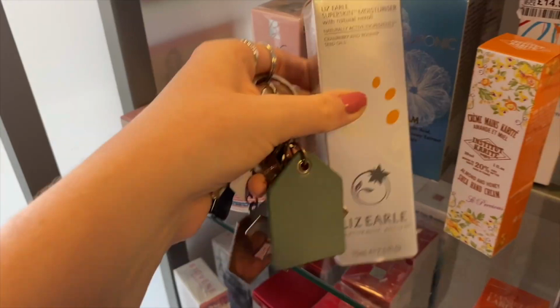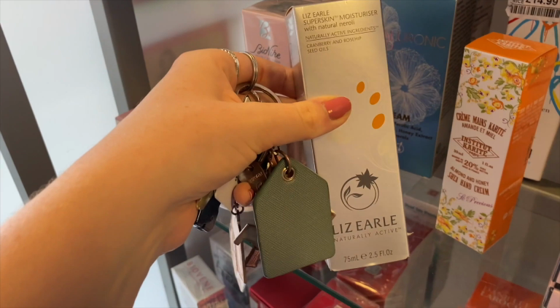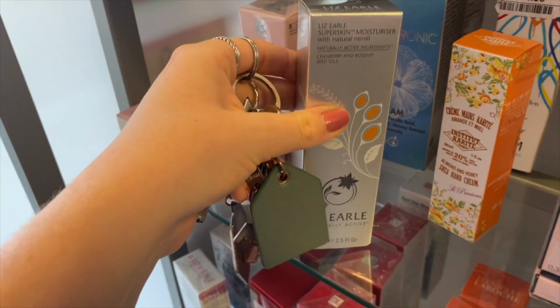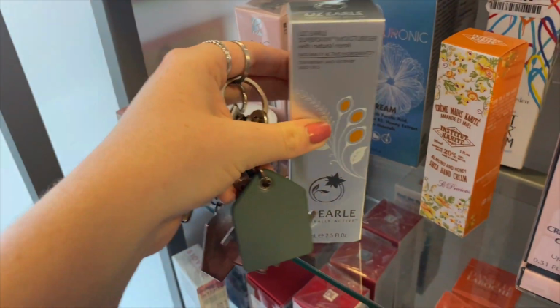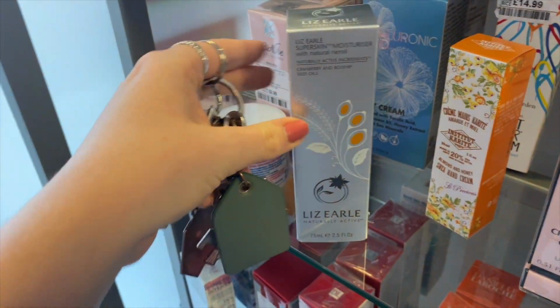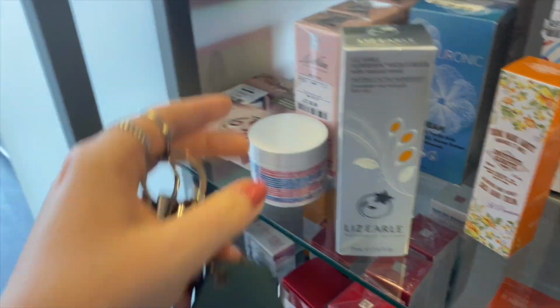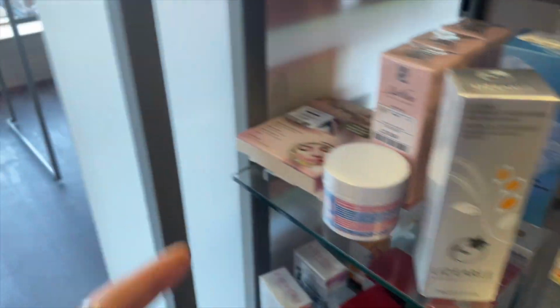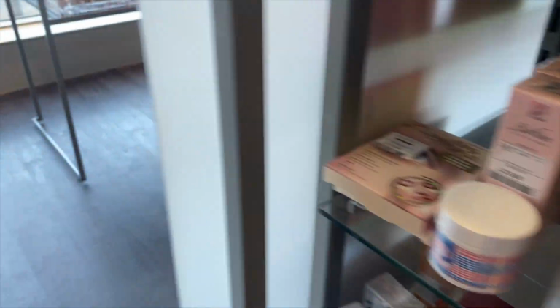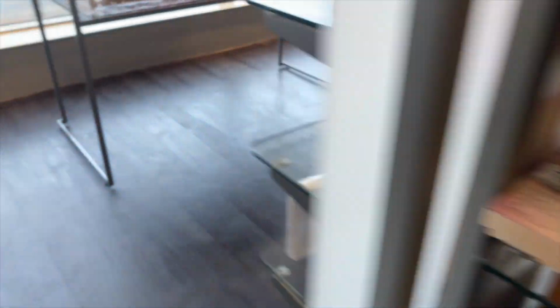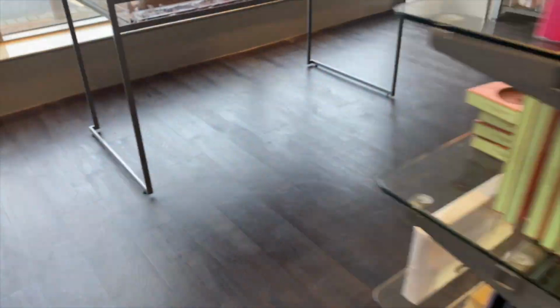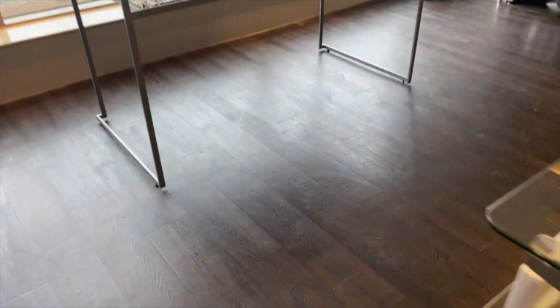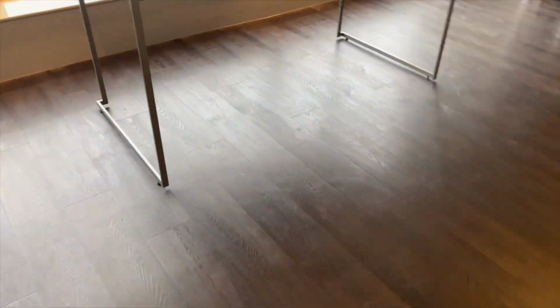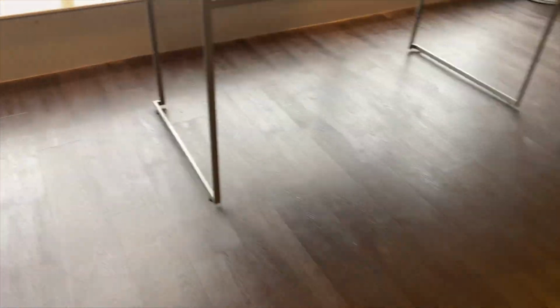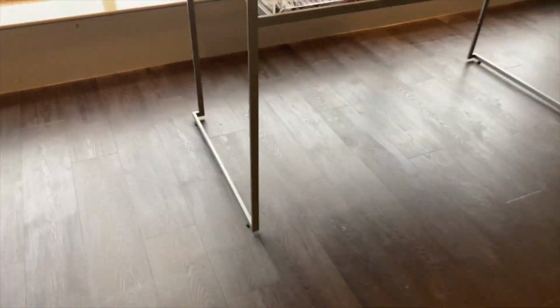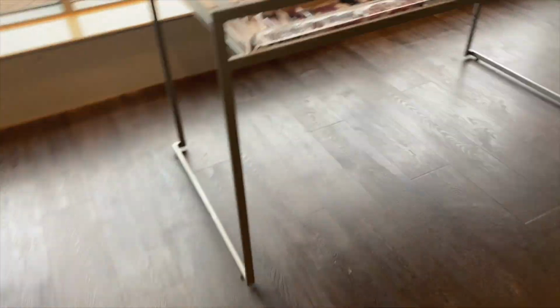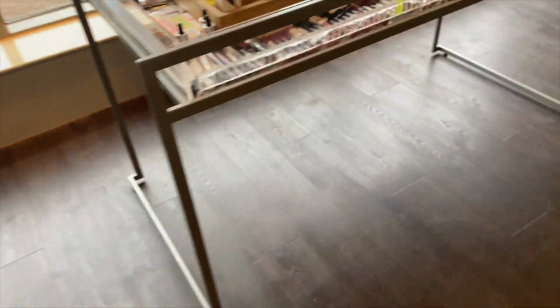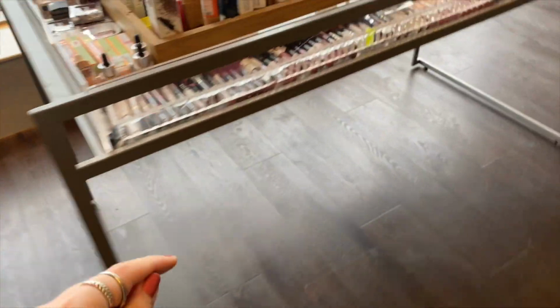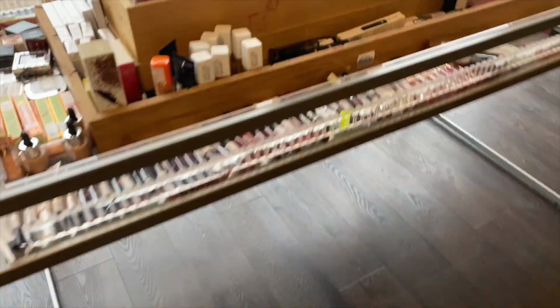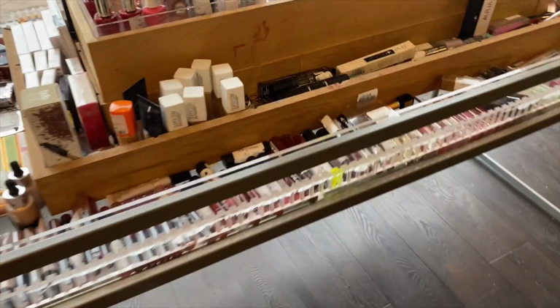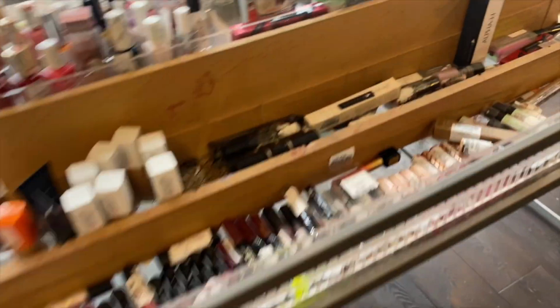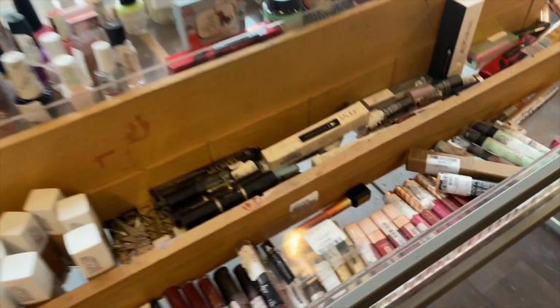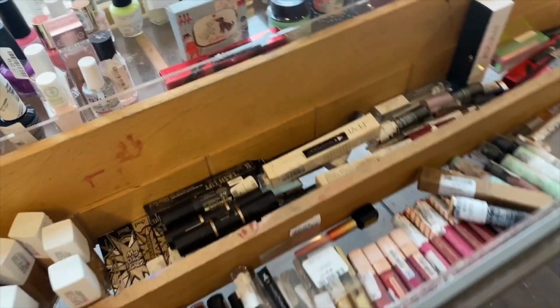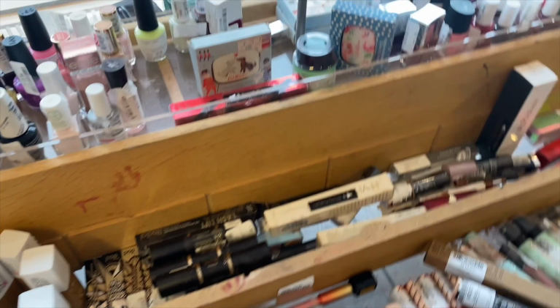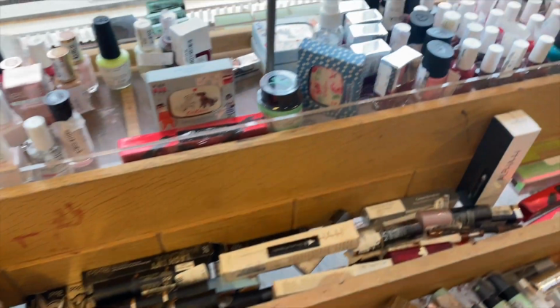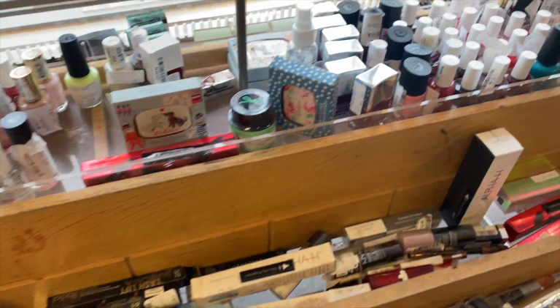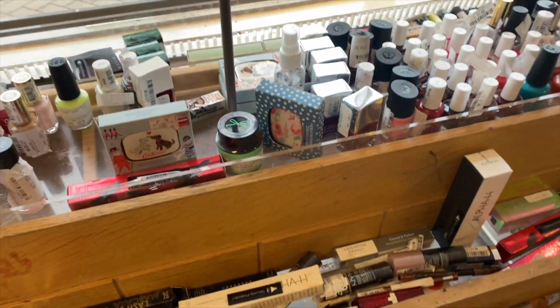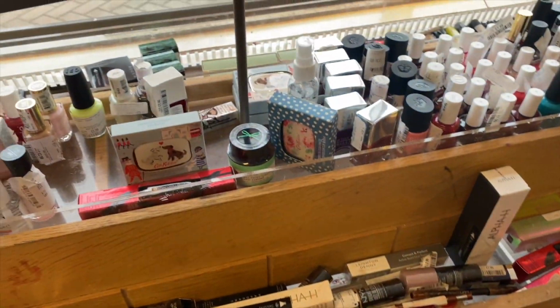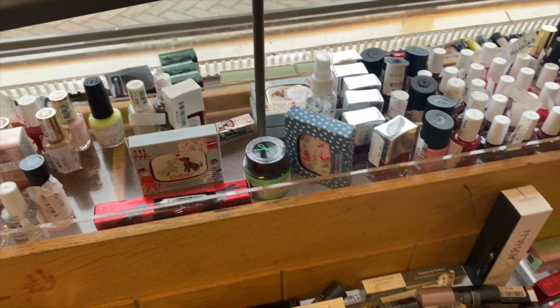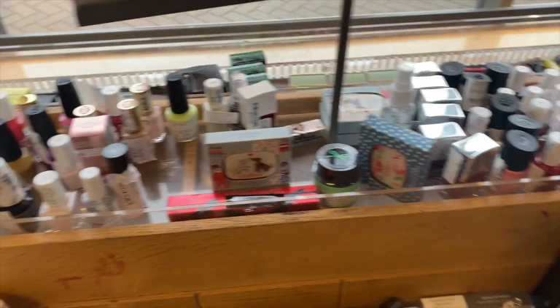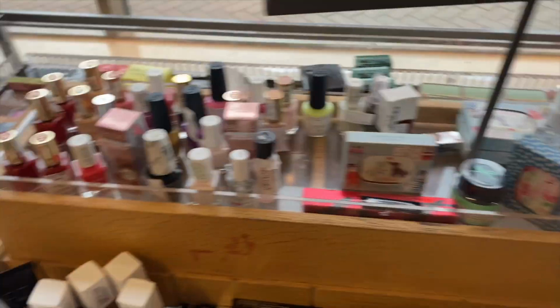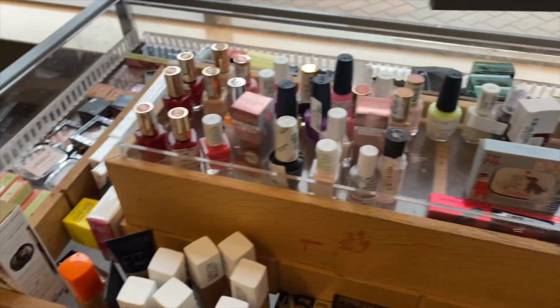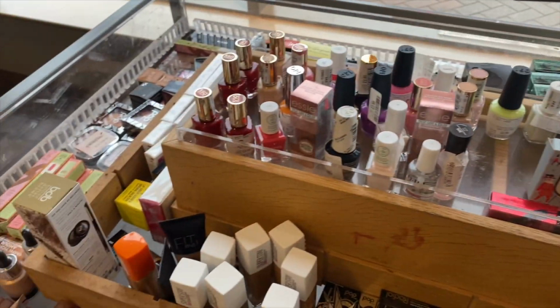Here we go, we've got a bit of Liz Isle there. They do have quite a lot of Liz Isle in here. And then I'm on to the makeup, which I feel like looks quite bare.